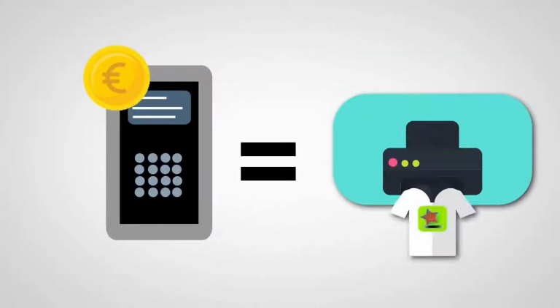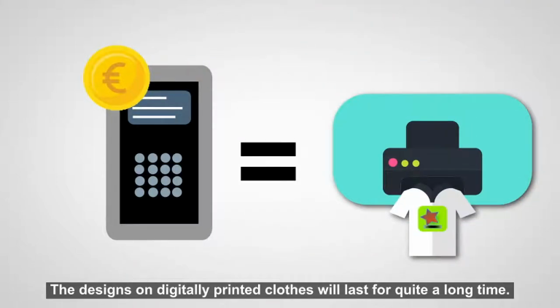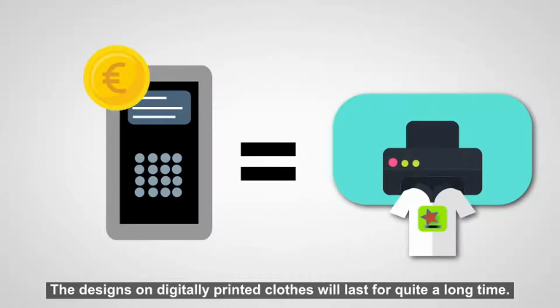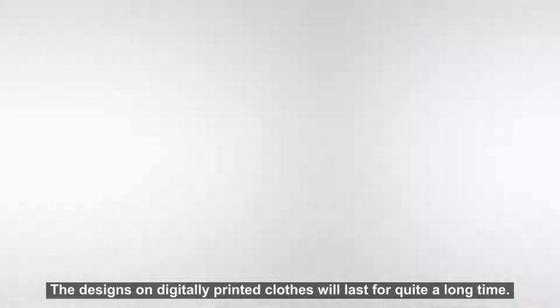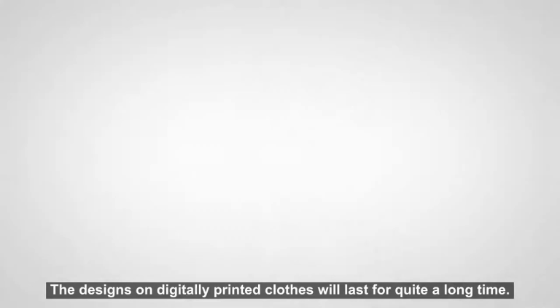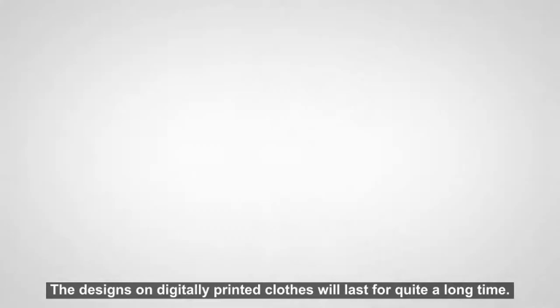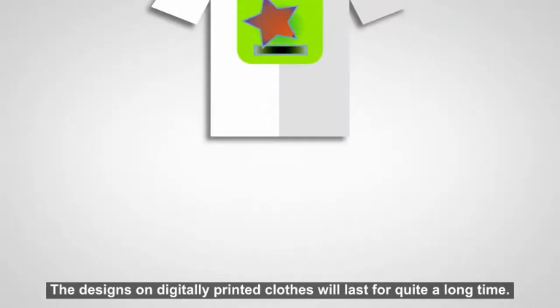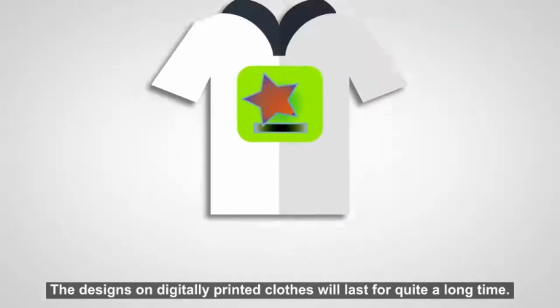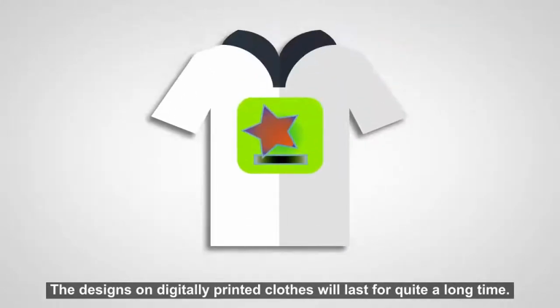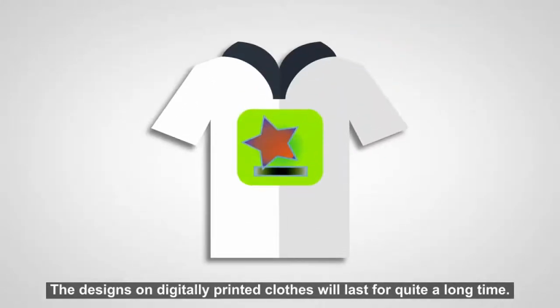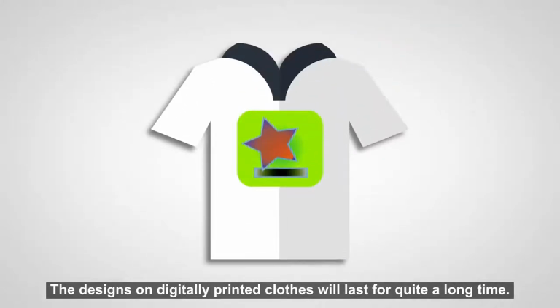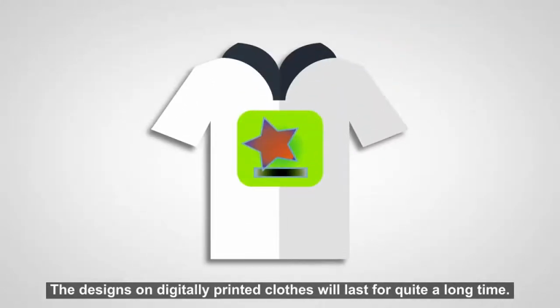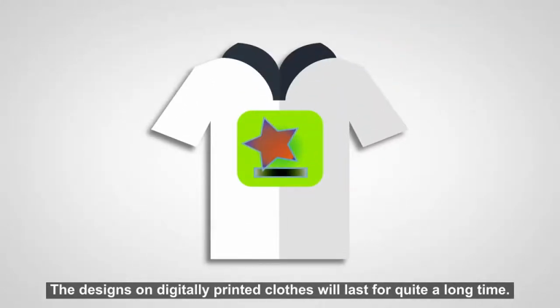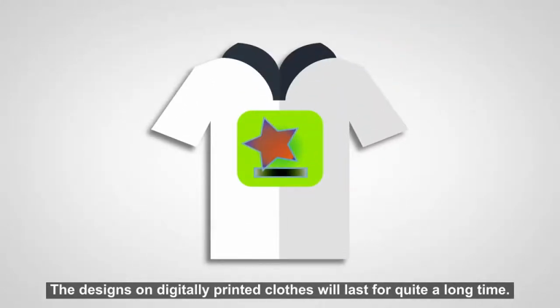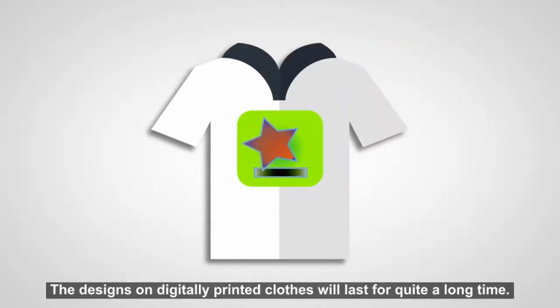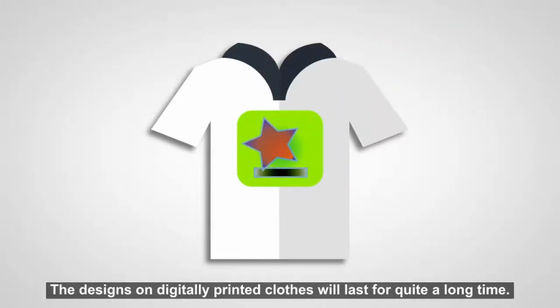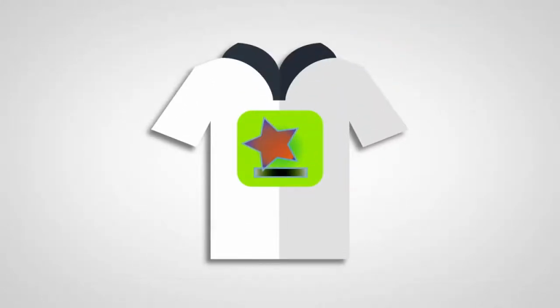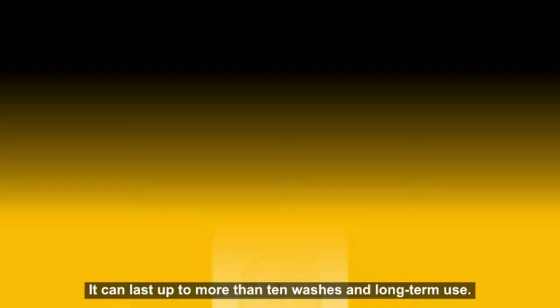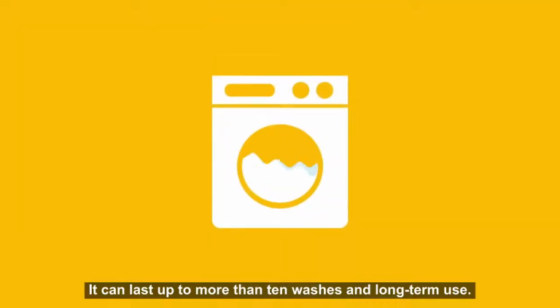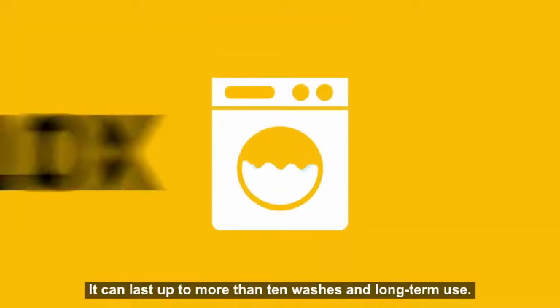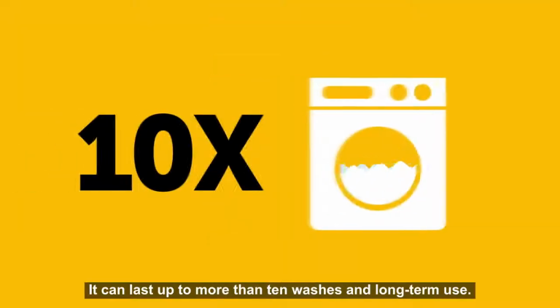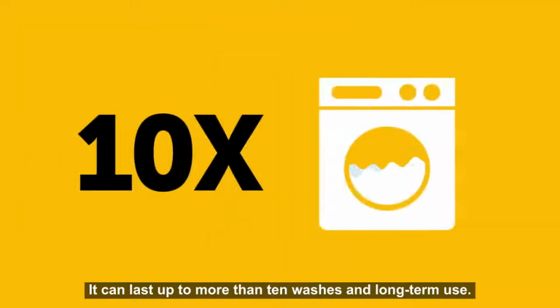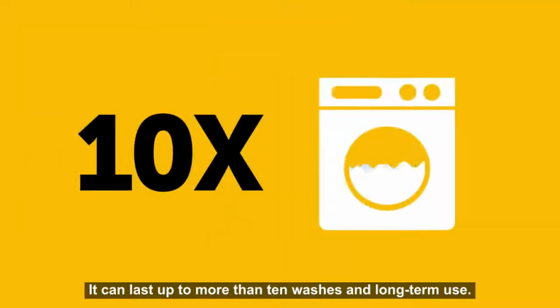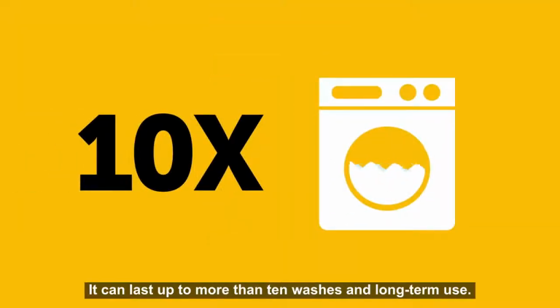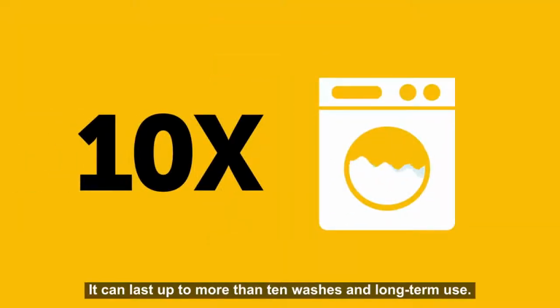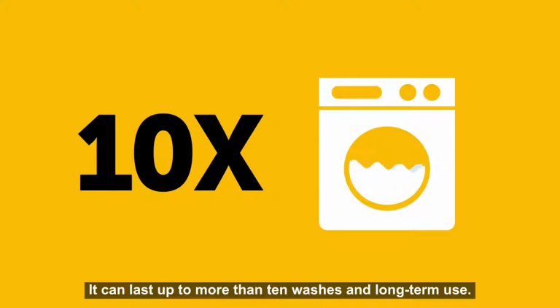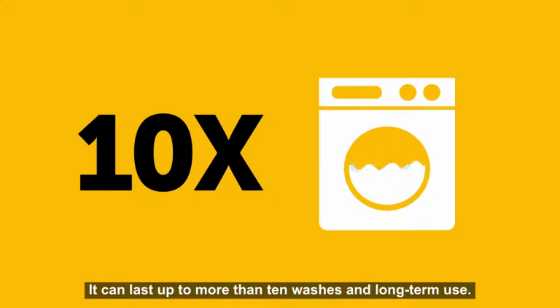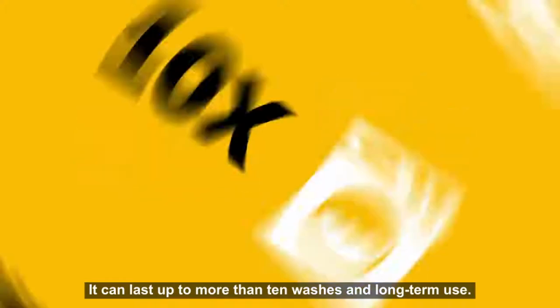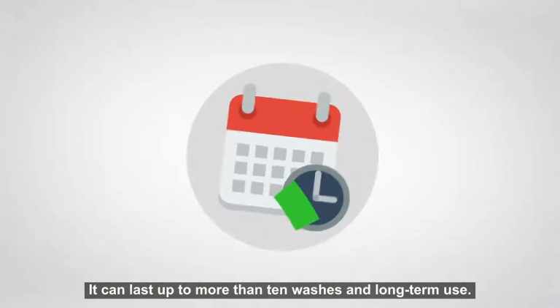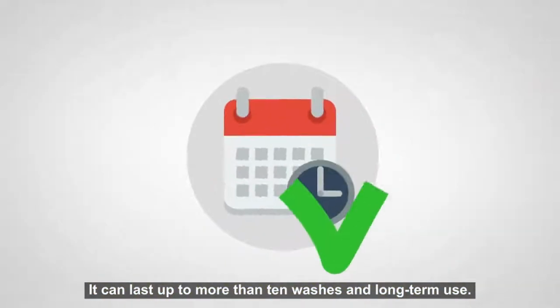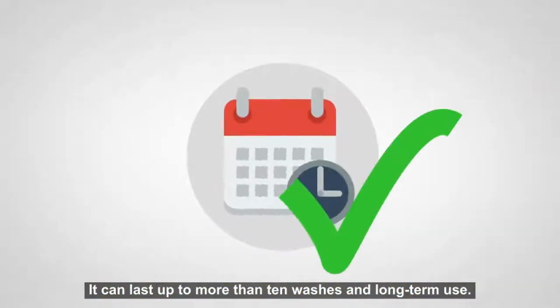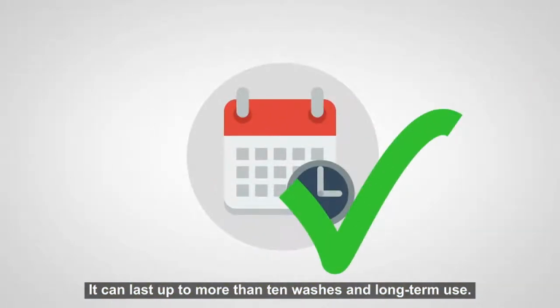The designs on digitally printed clothes will last for quite a long time. It can last up to more than 10 washes and long-term use.